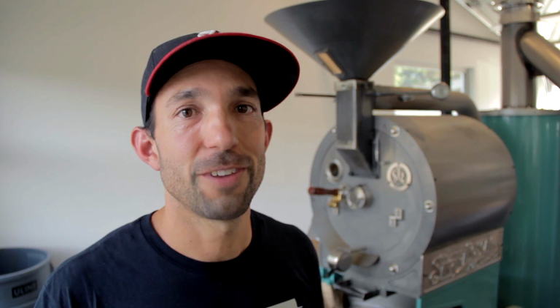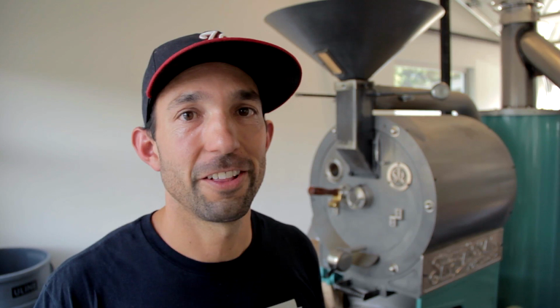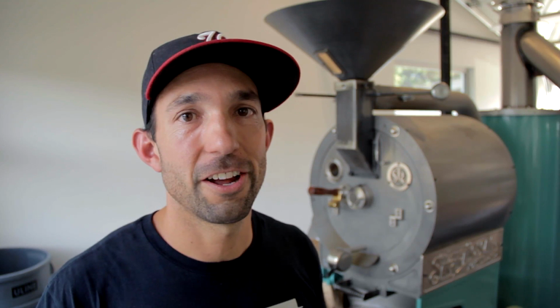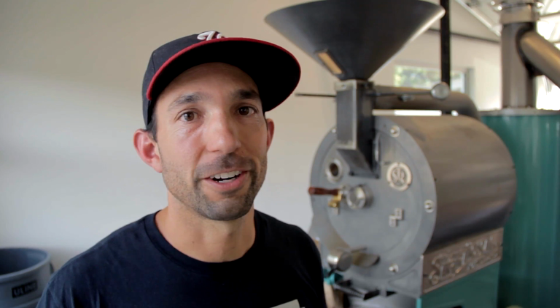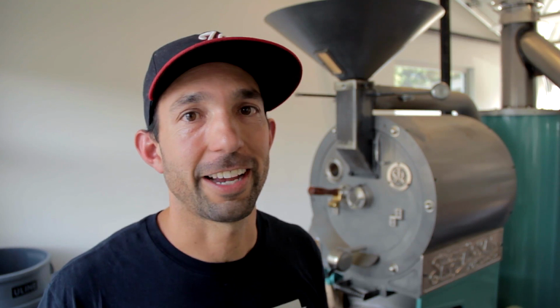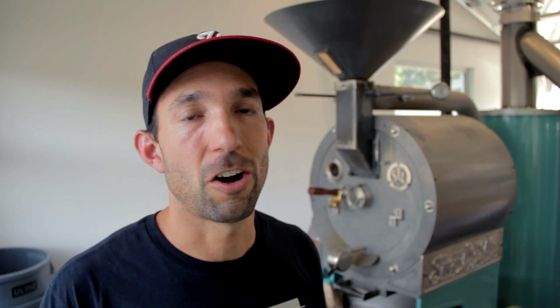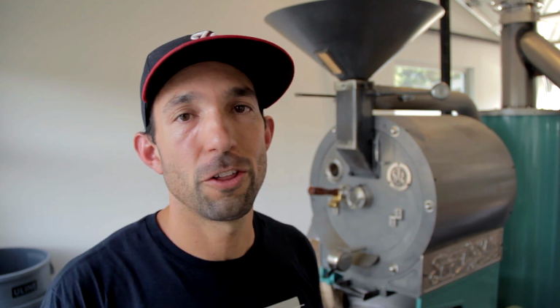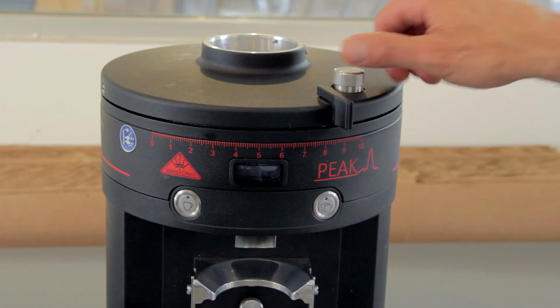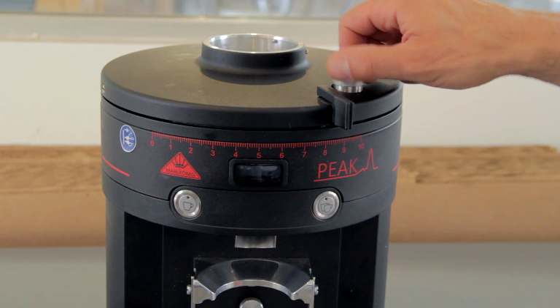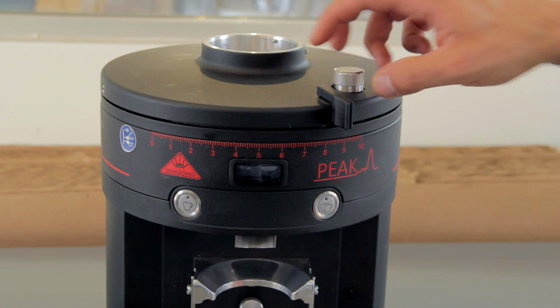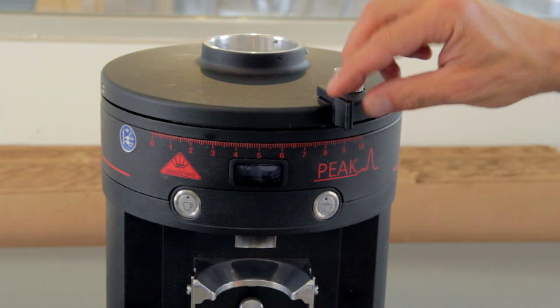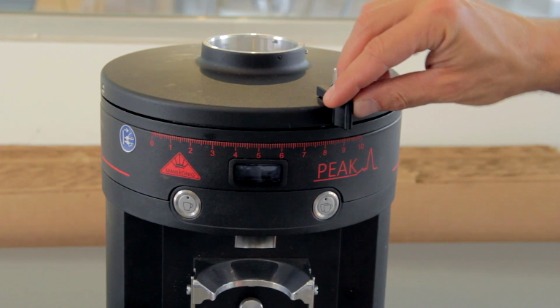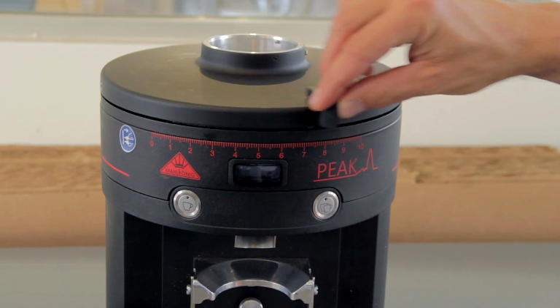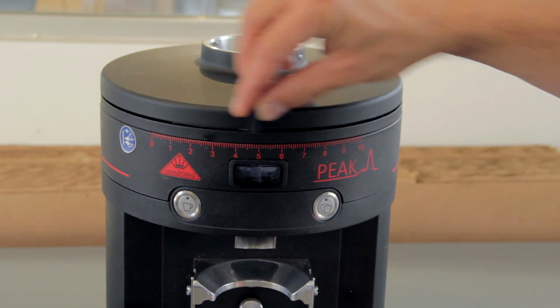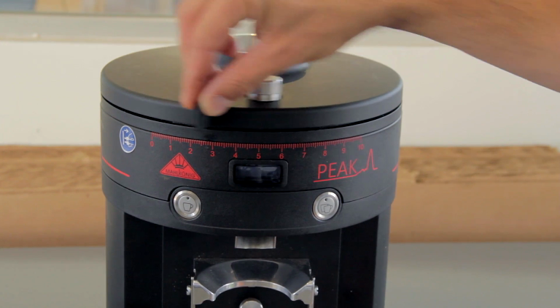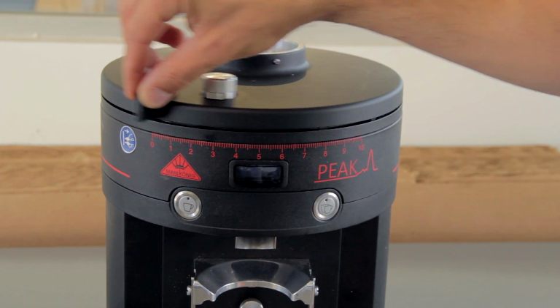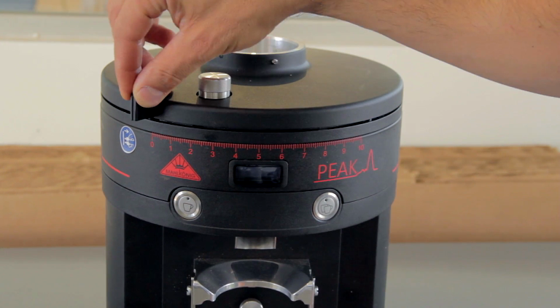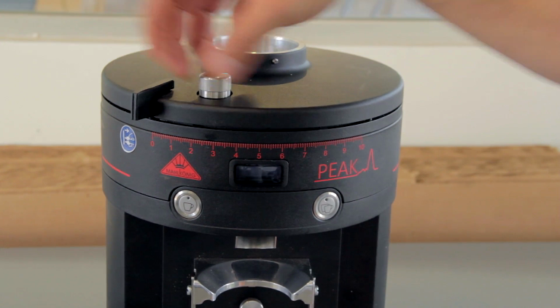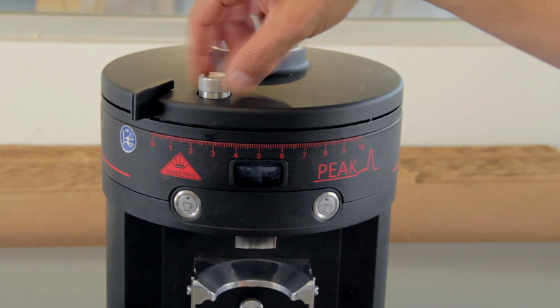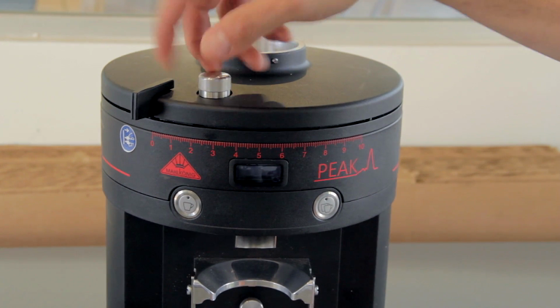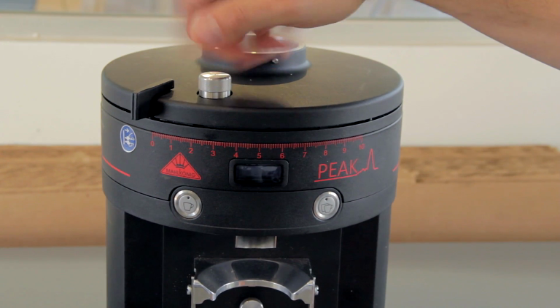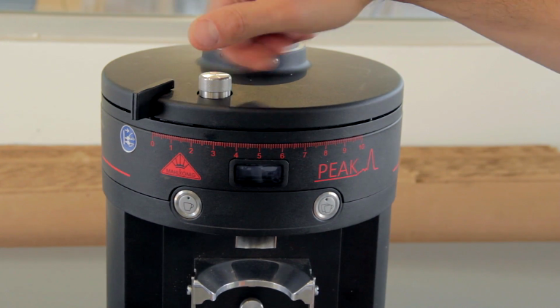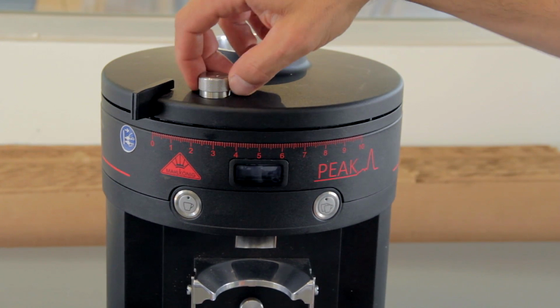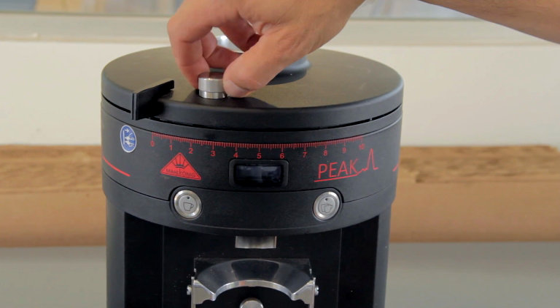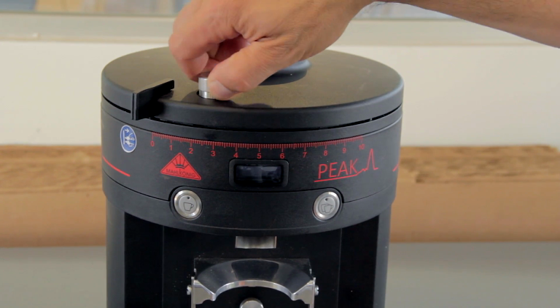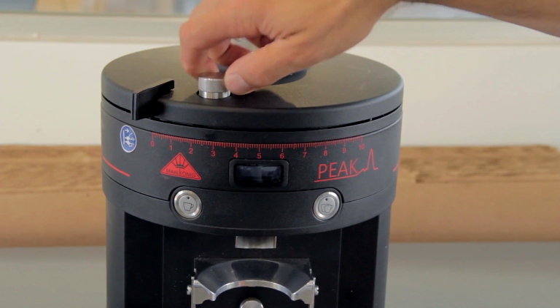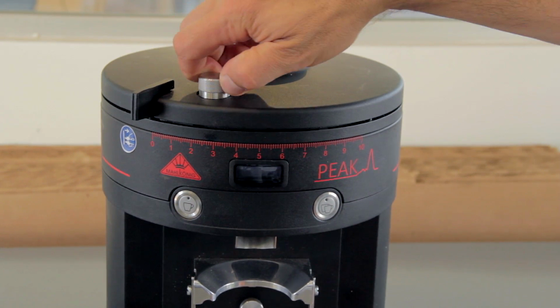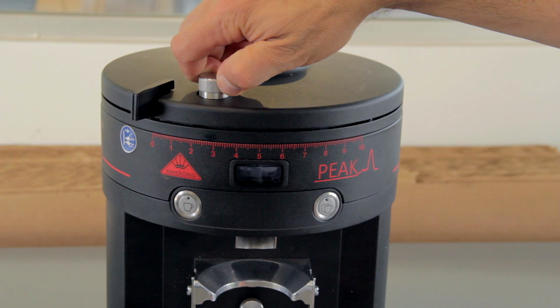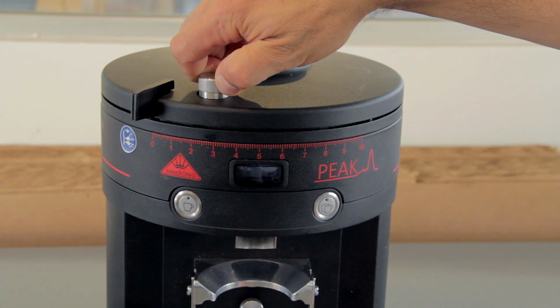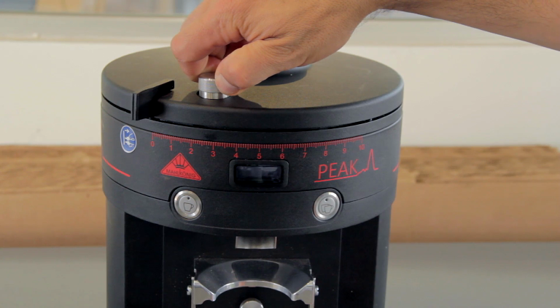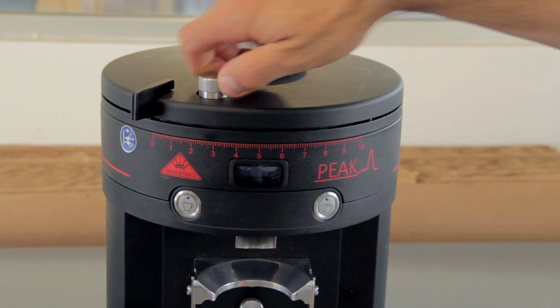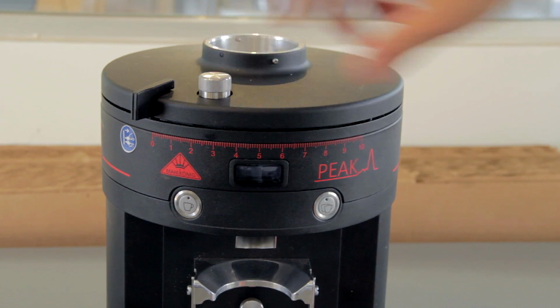Once we have the lid on, we're gonna take it all the way to its finest setting, which is gonna be zero, and then we're gonna tighten that adjustment screw down to lock it in.